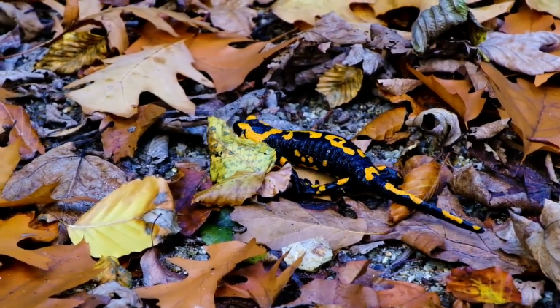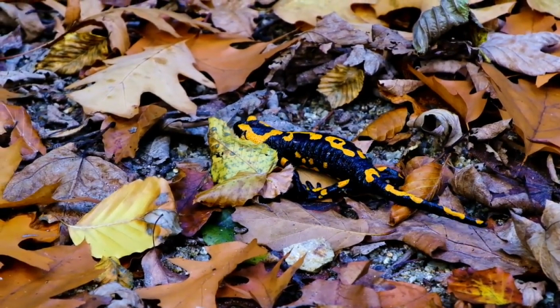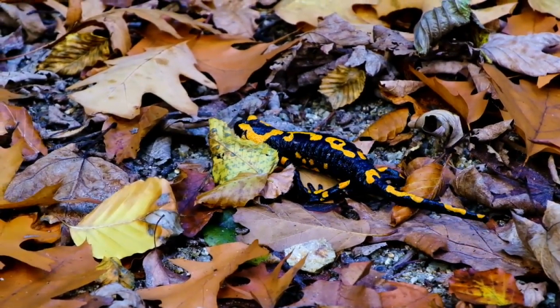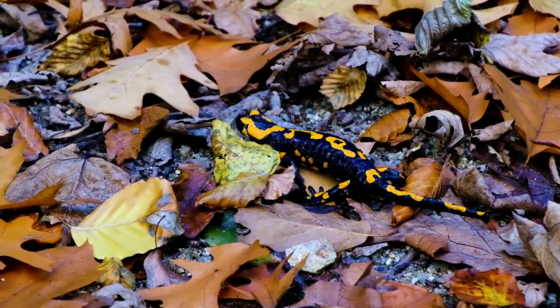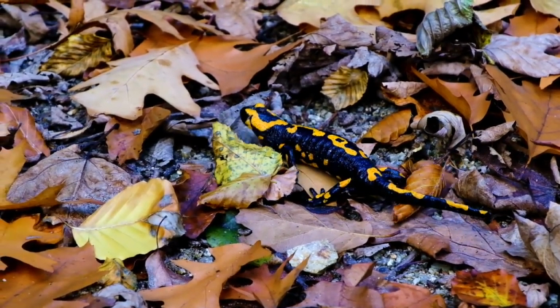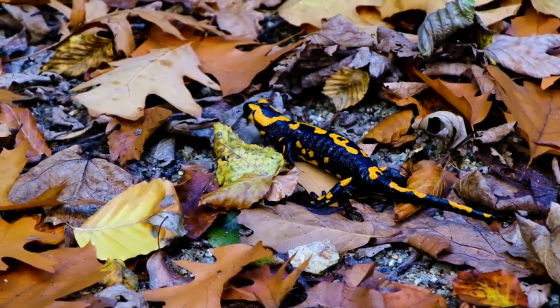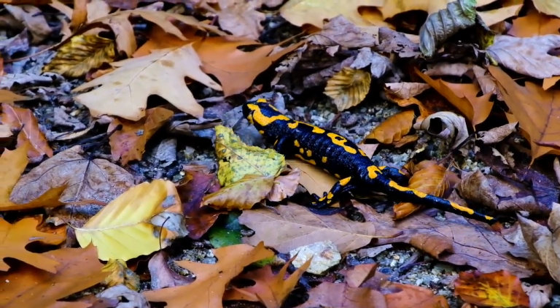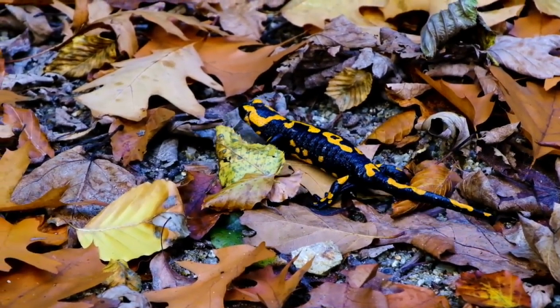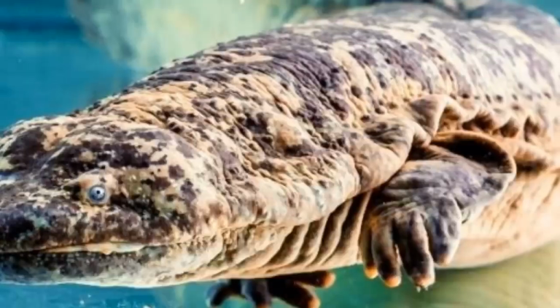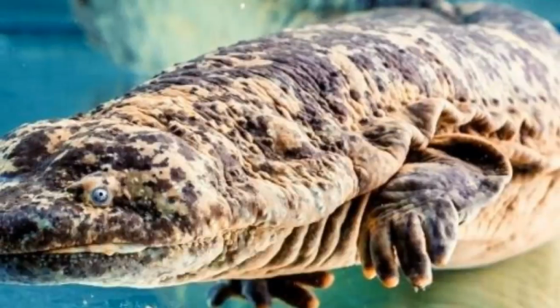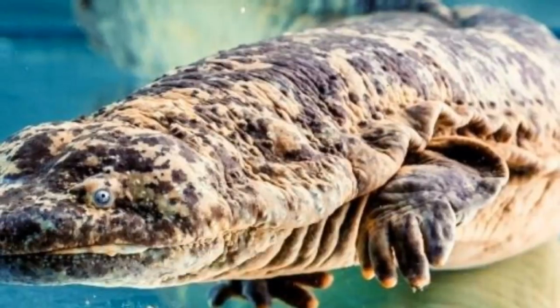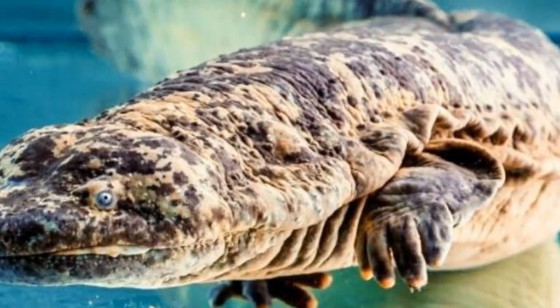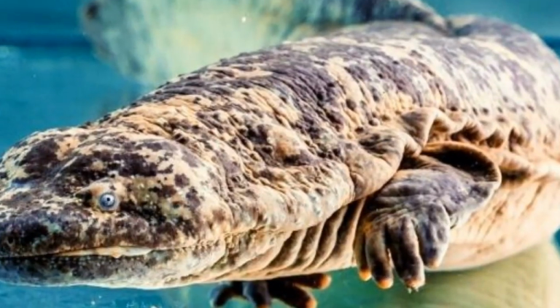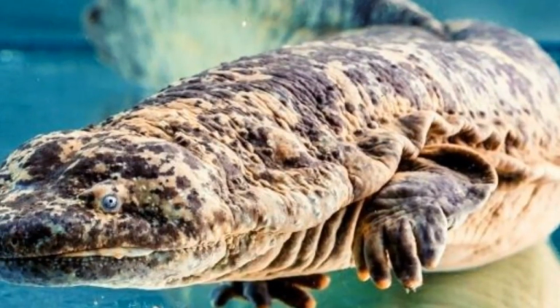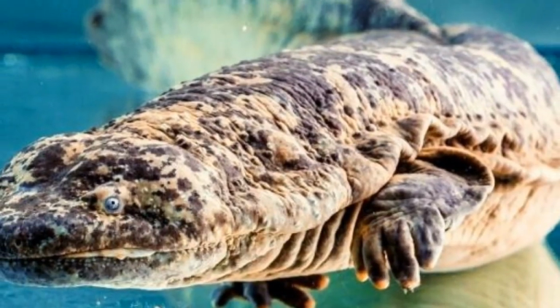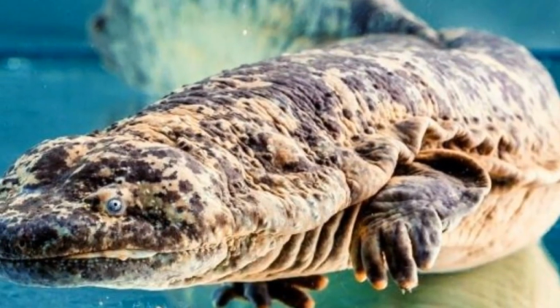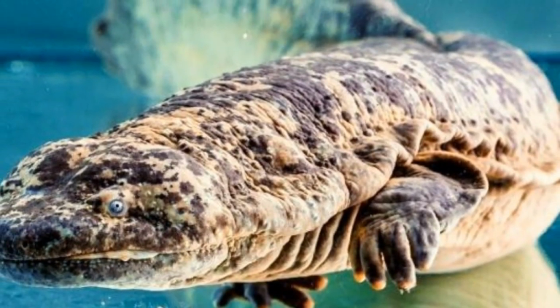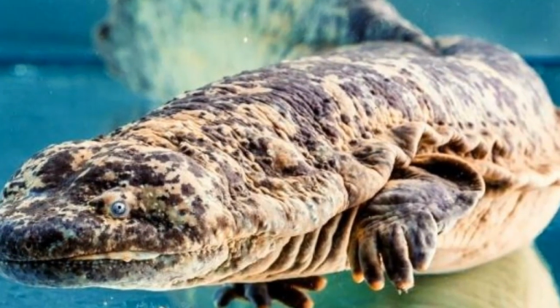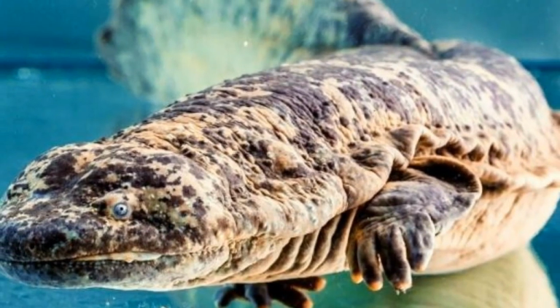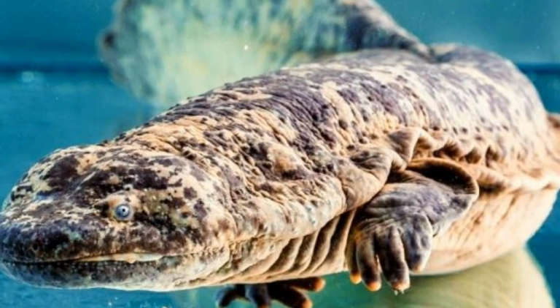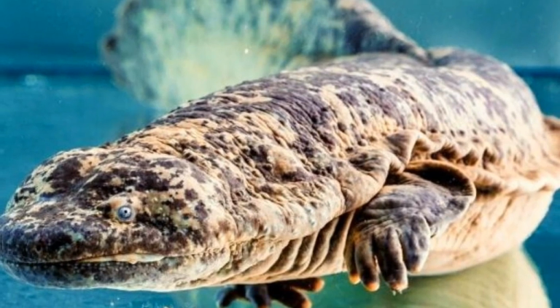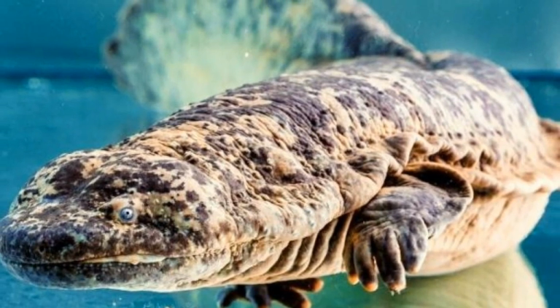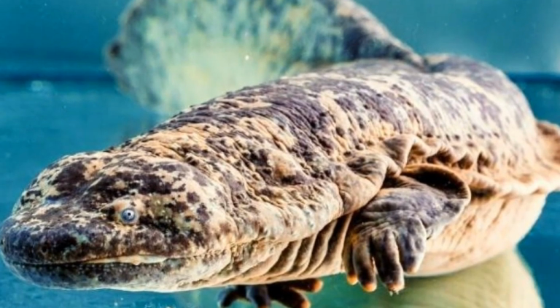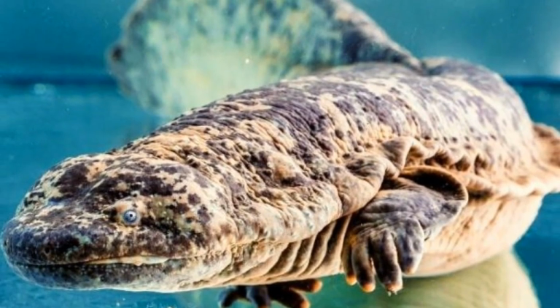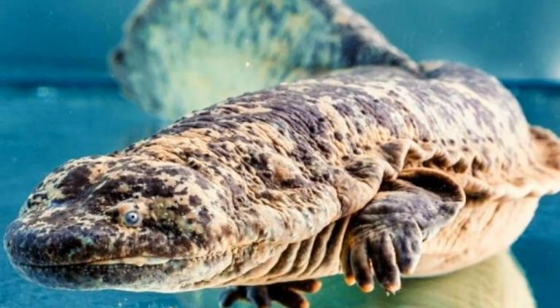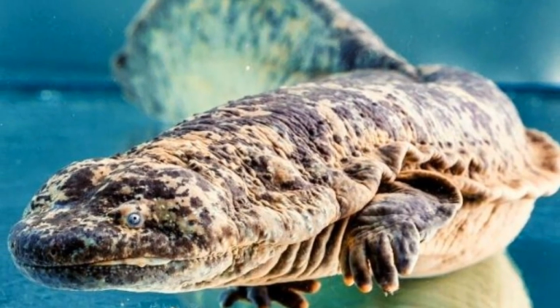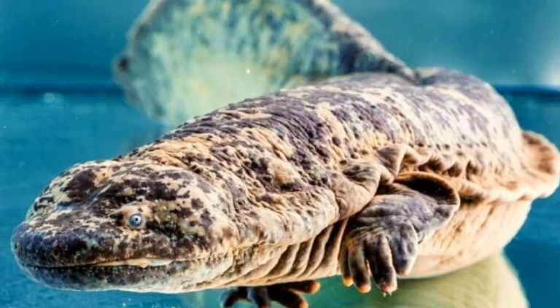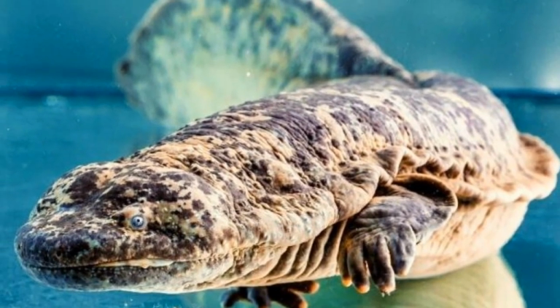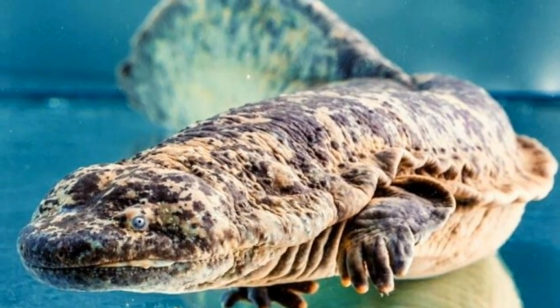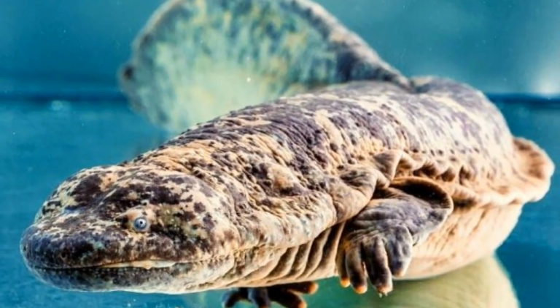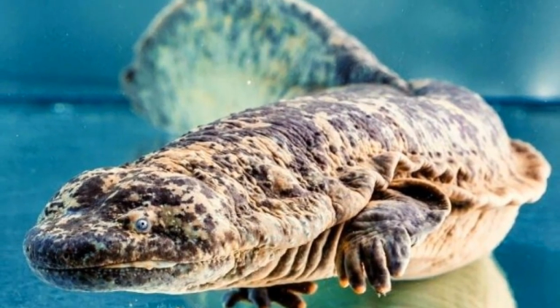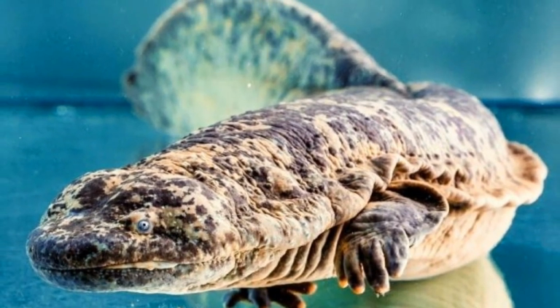Depending on its species, a salamander can be less than an inch in length or as long as six feet. The largest salamander in the world is the Chinese giant salamander, which can grow to 130 pounds.